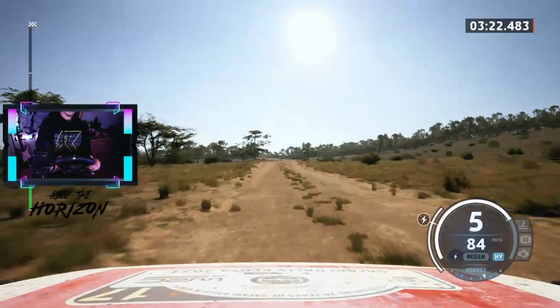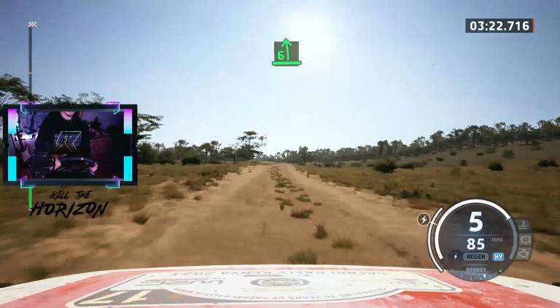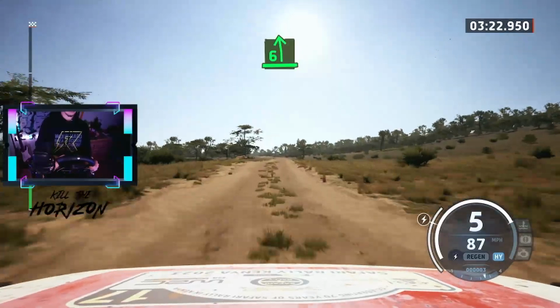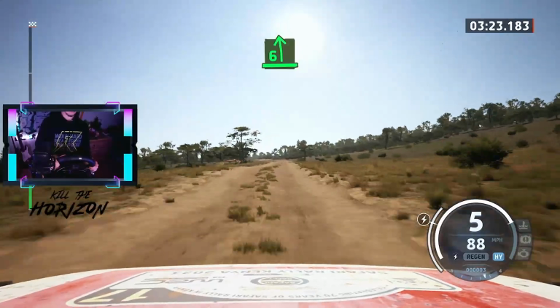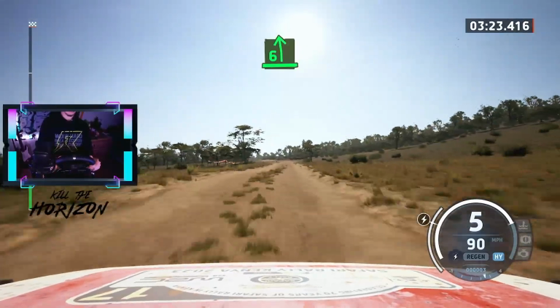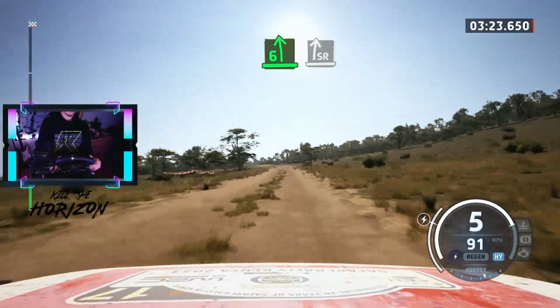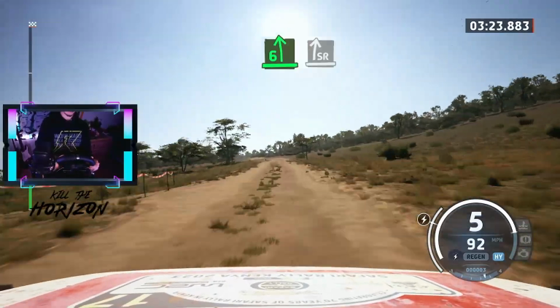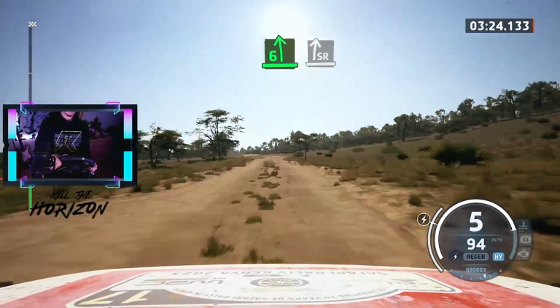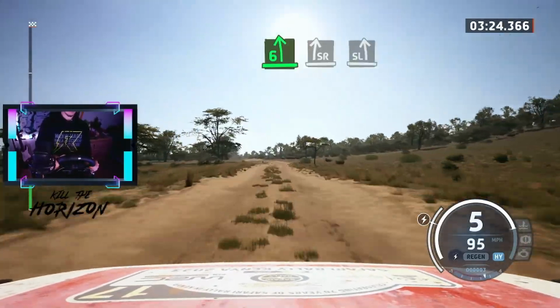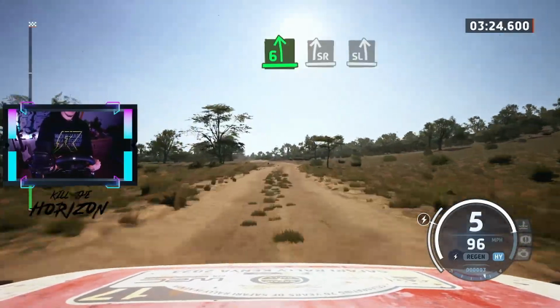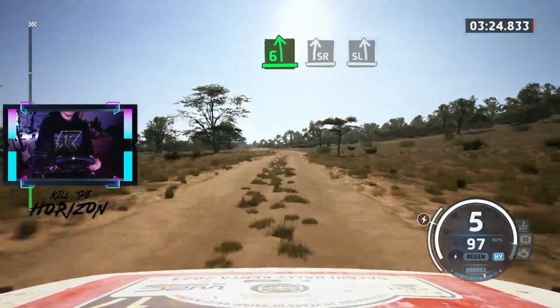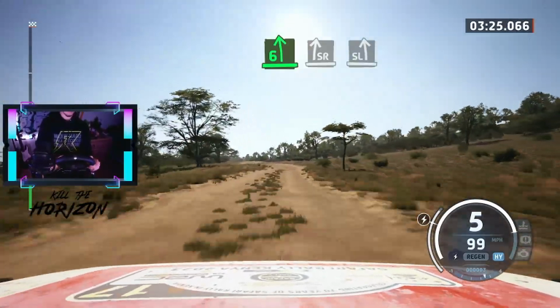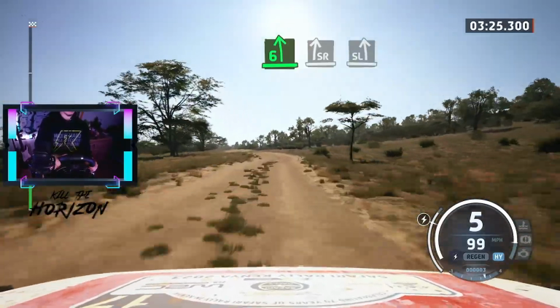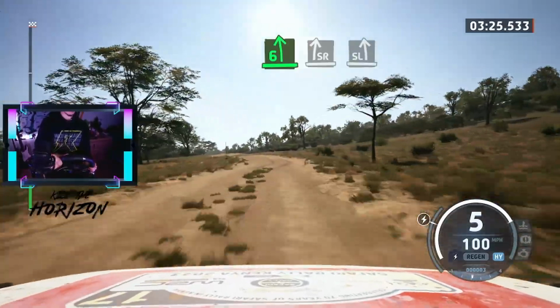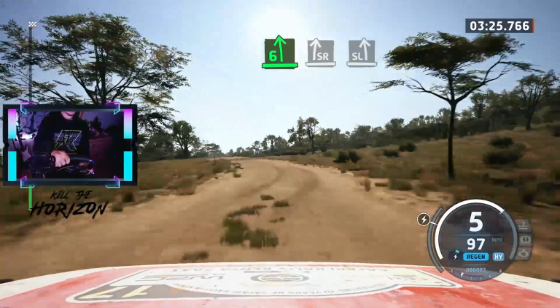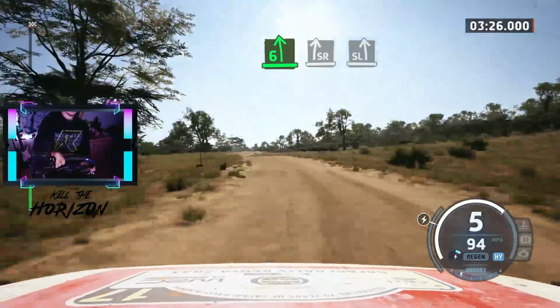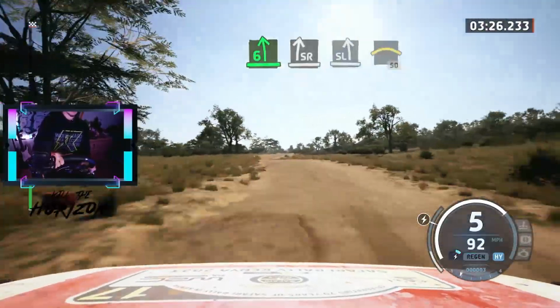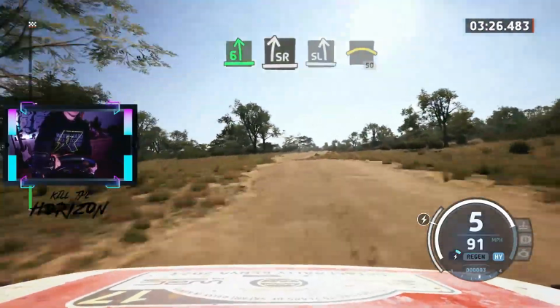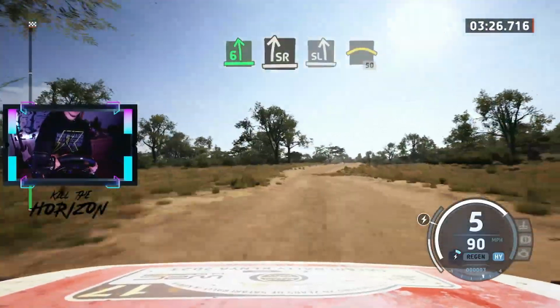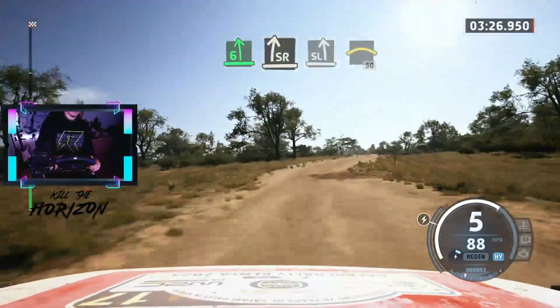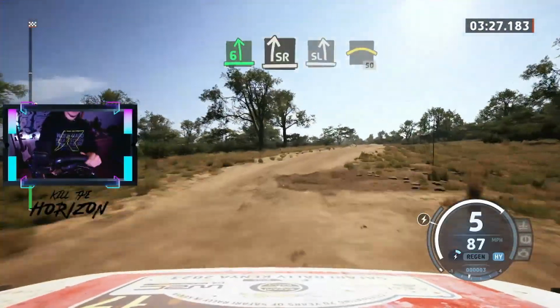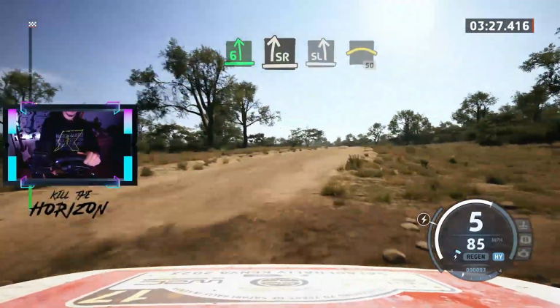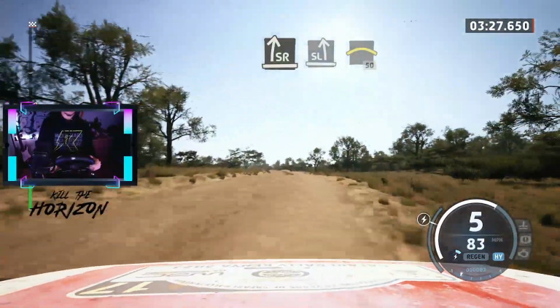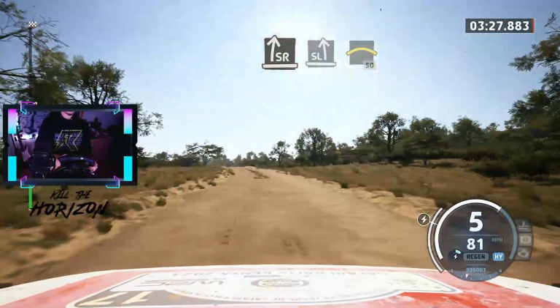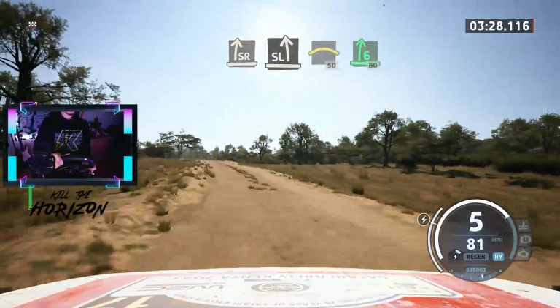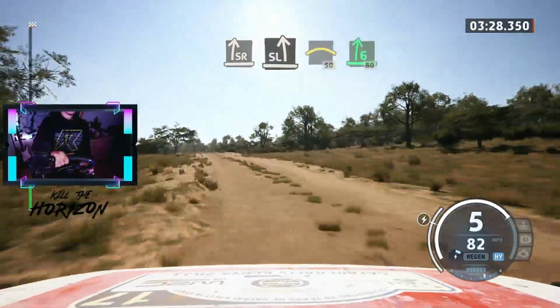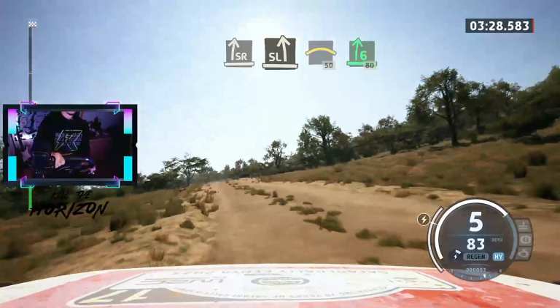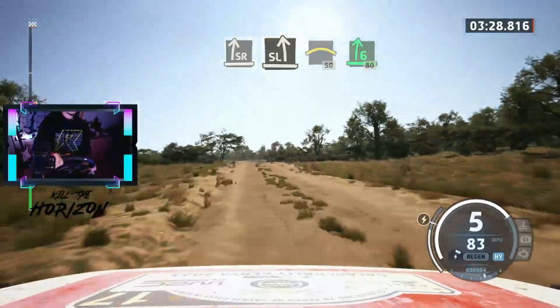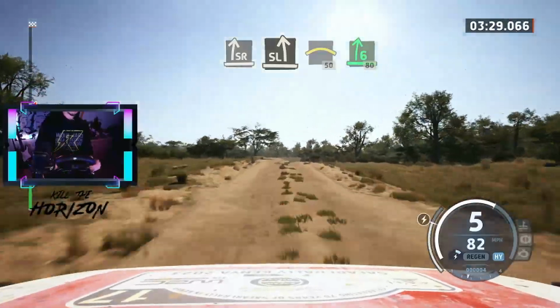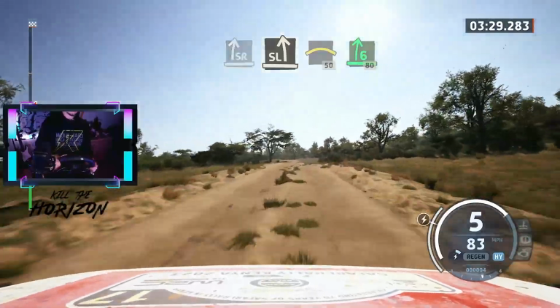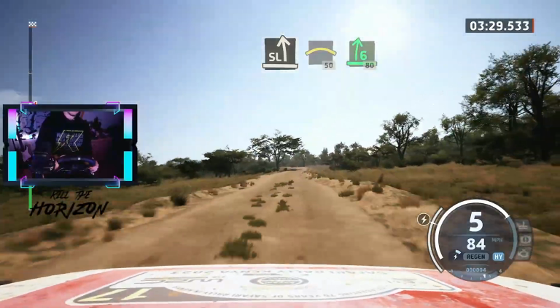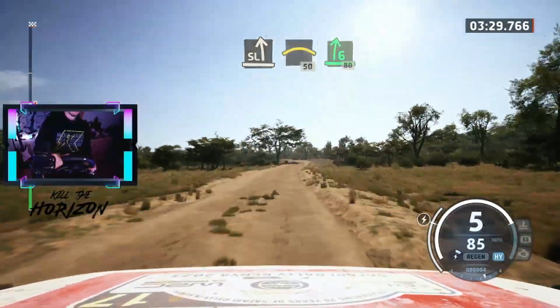6 left, and slight right, for the bump, to slight left. And crest, 50. 6 right, for the bump, 80.